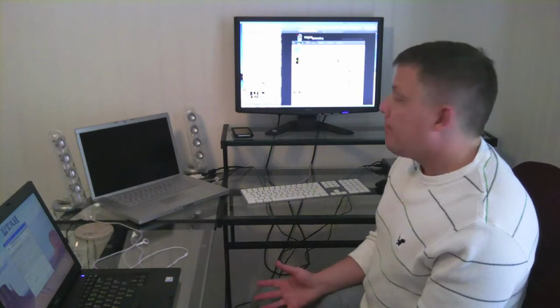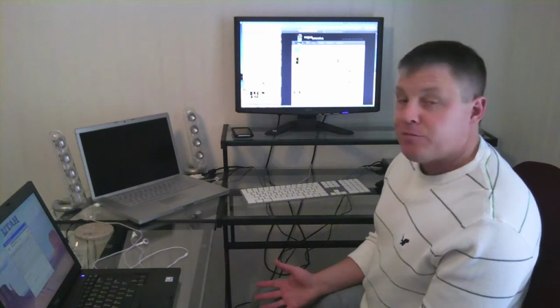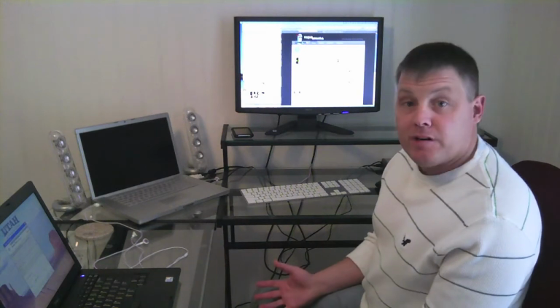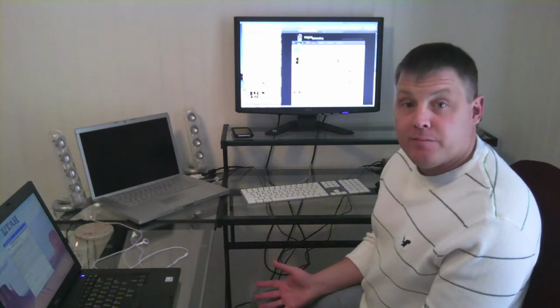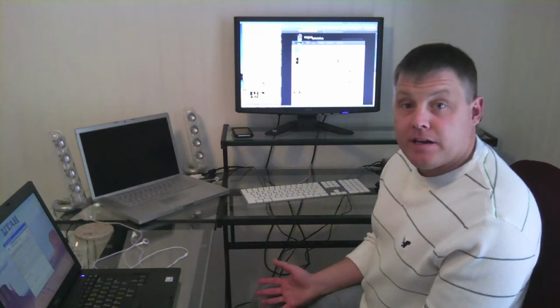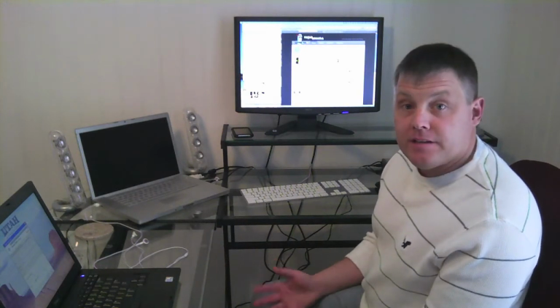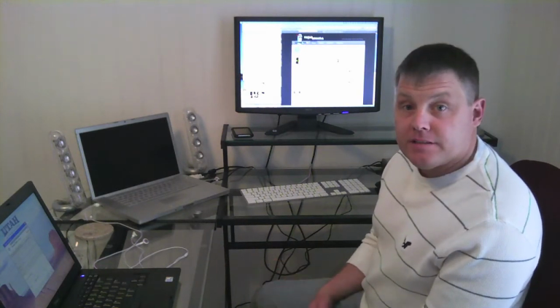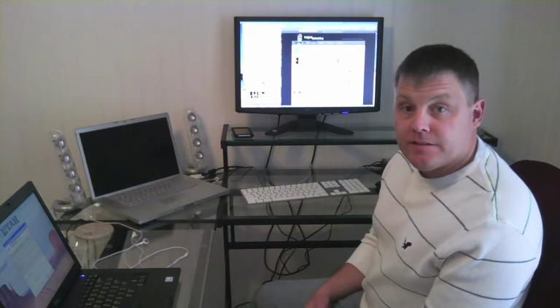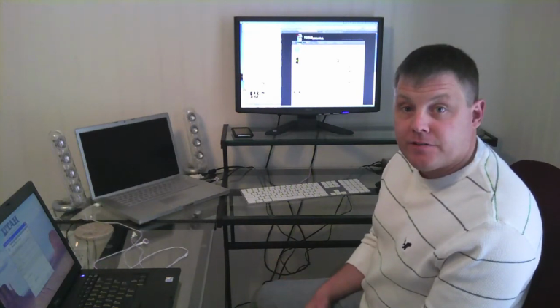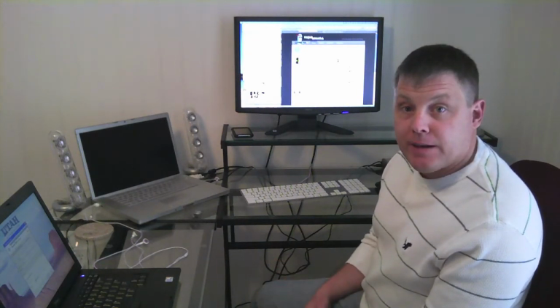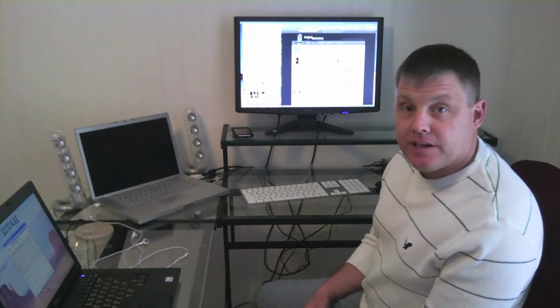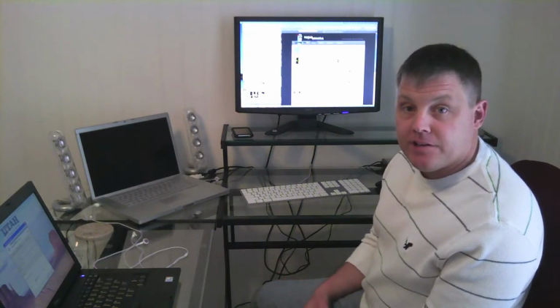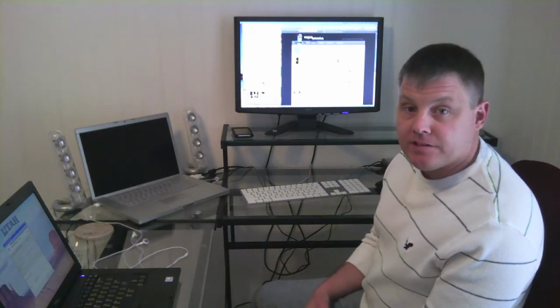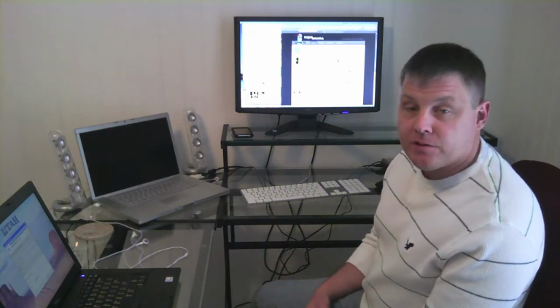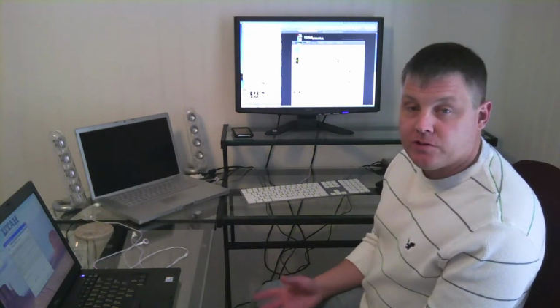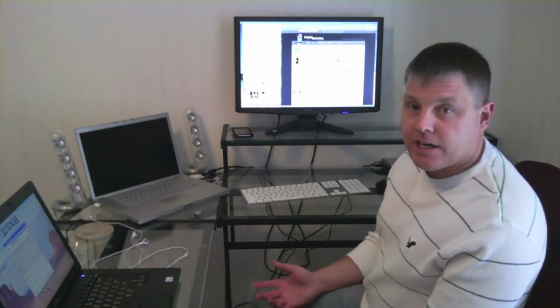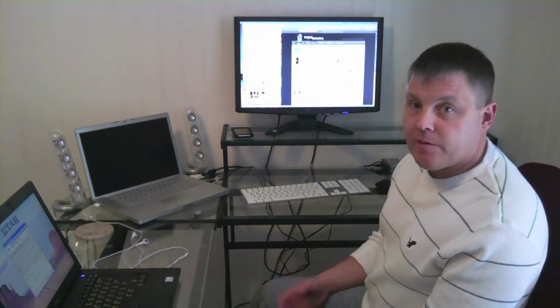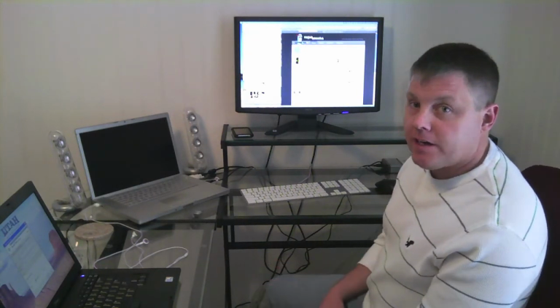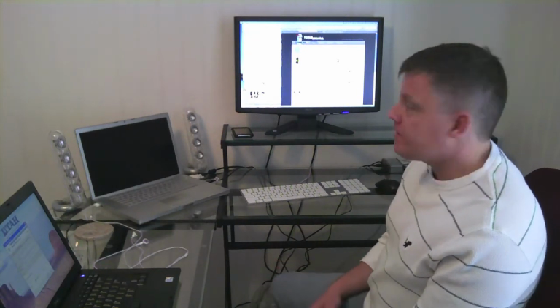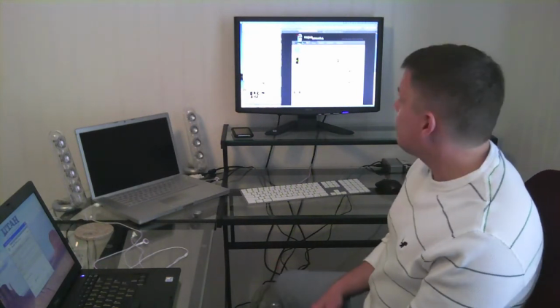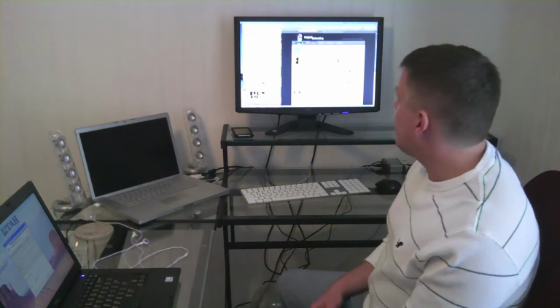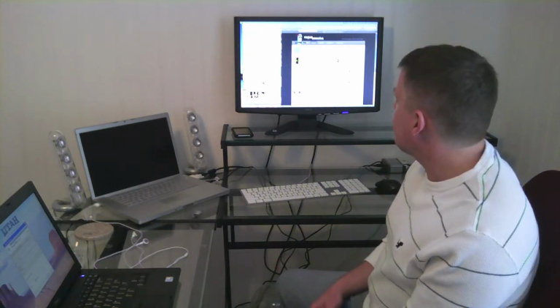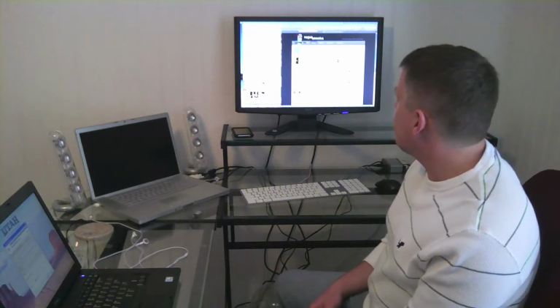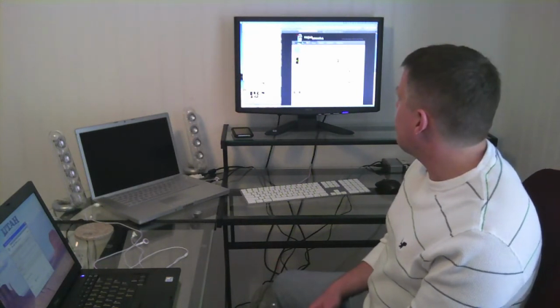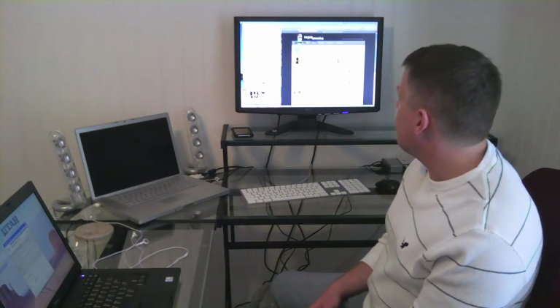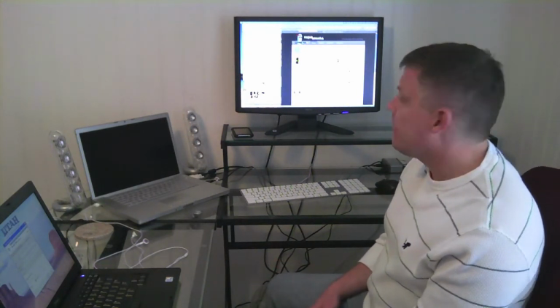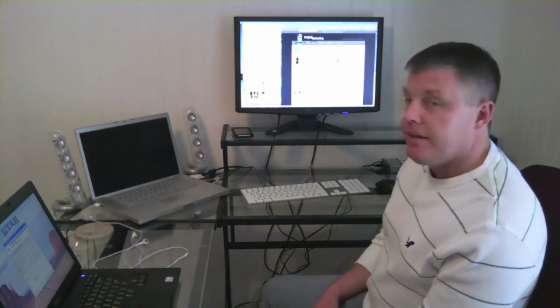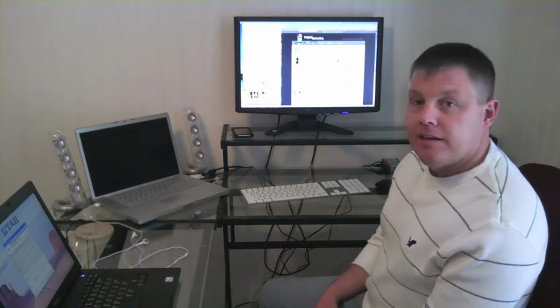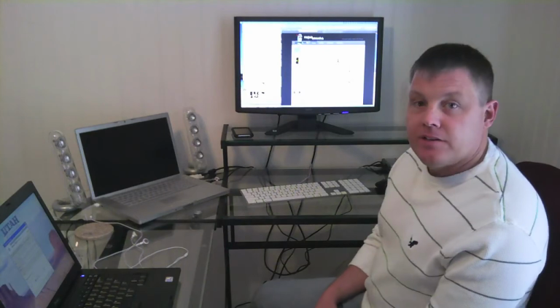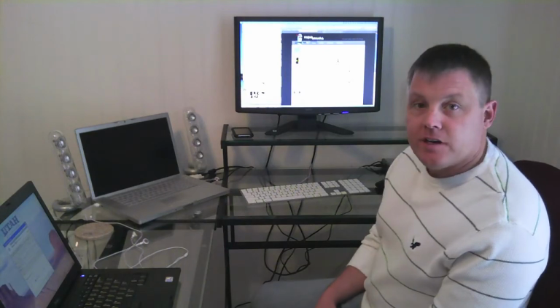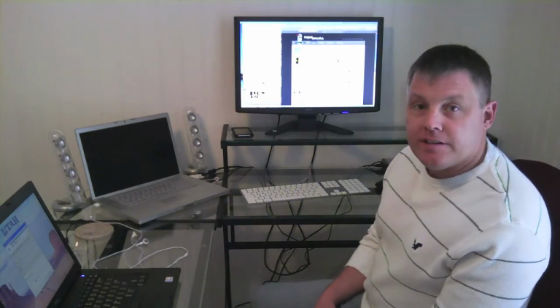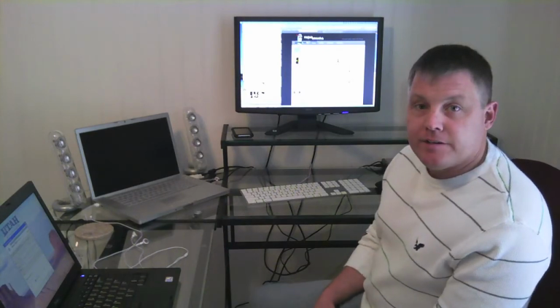The best part about it is it's a free application, so check it out when you guys get a chance. Talk to you later.